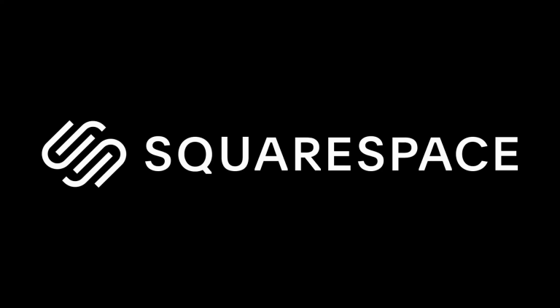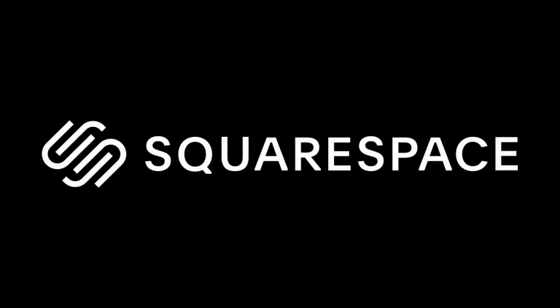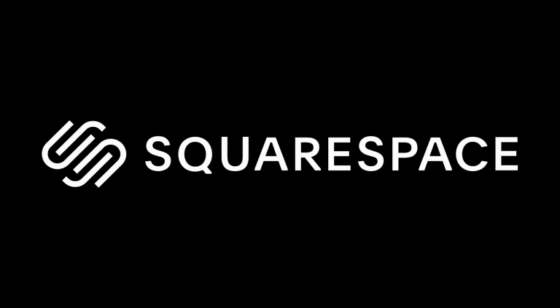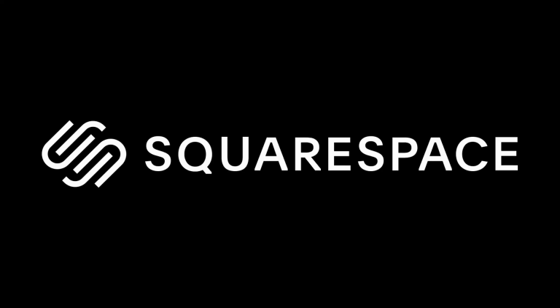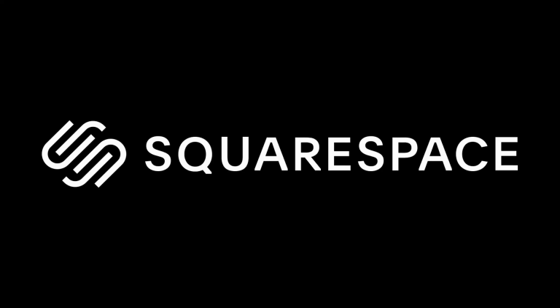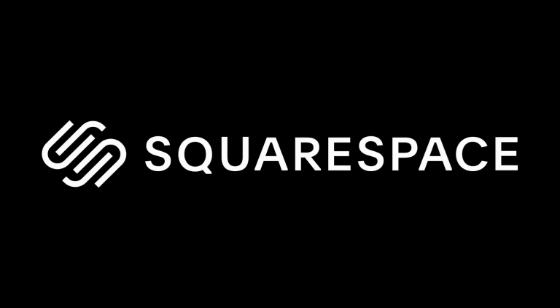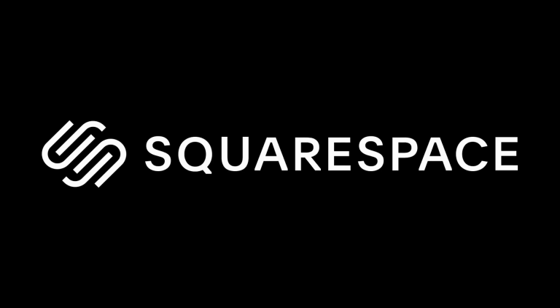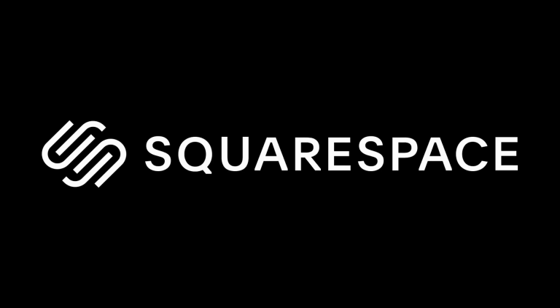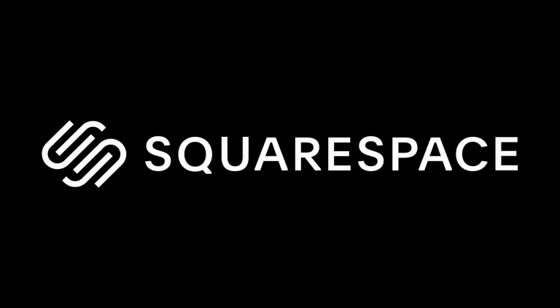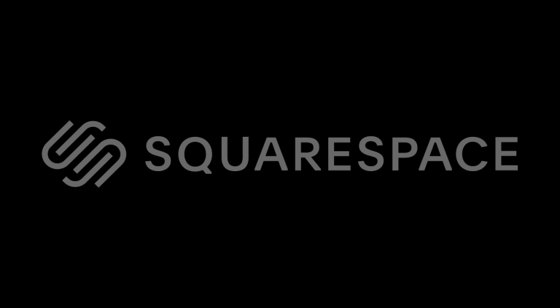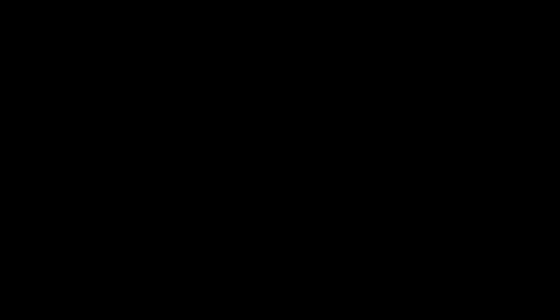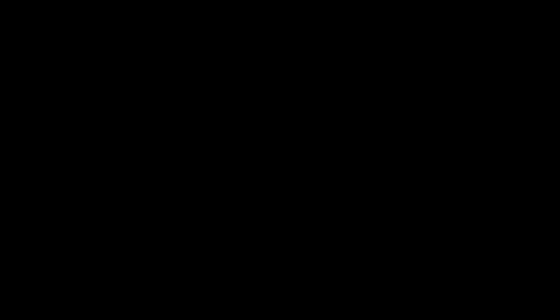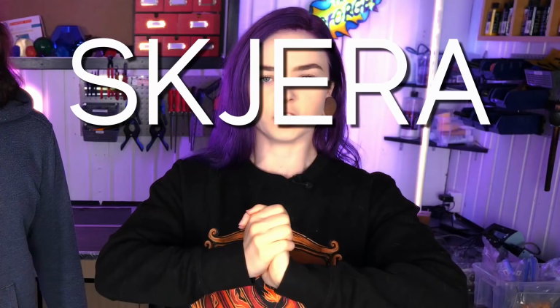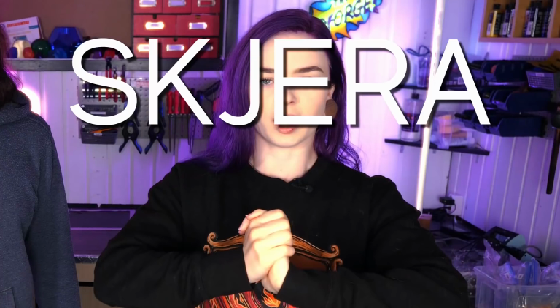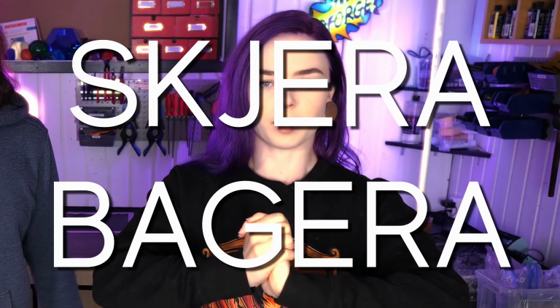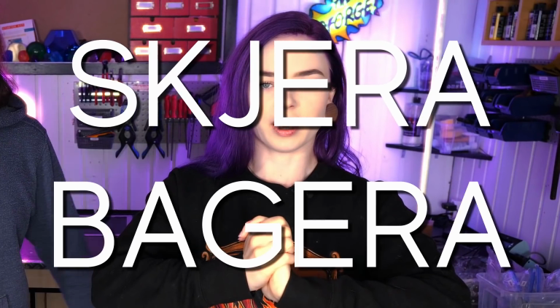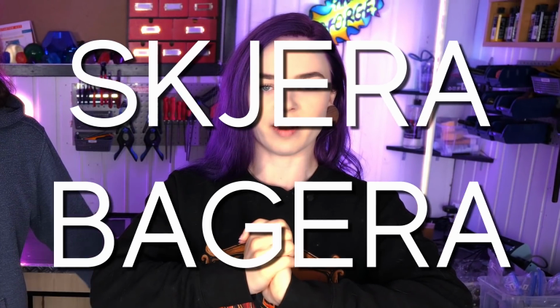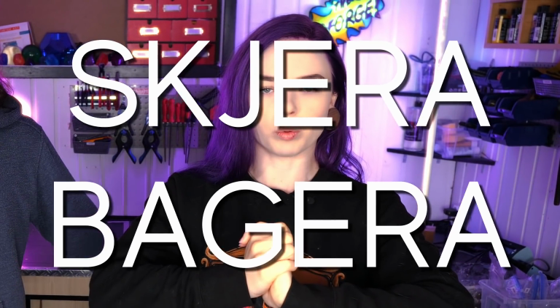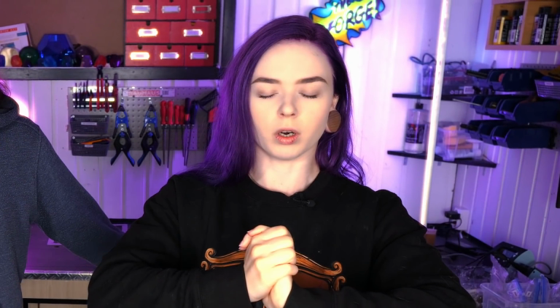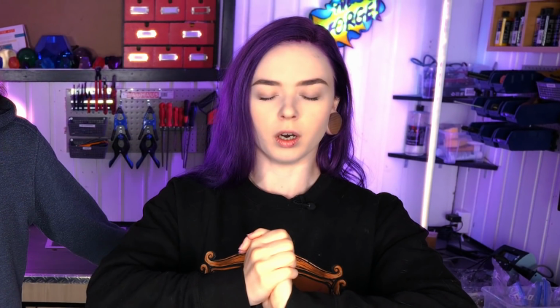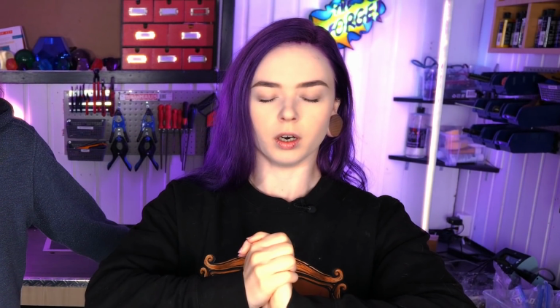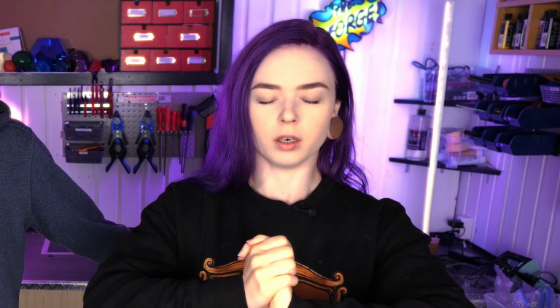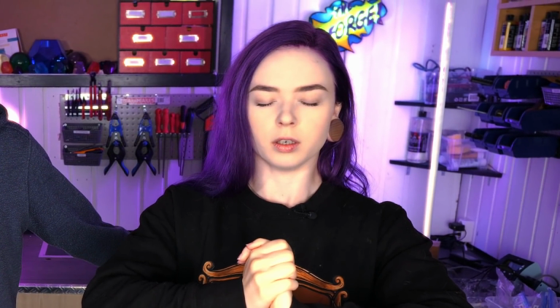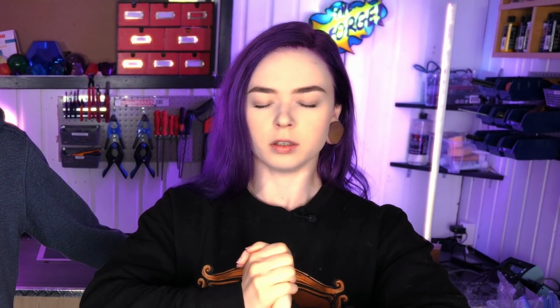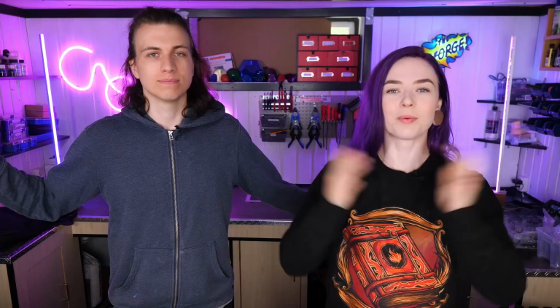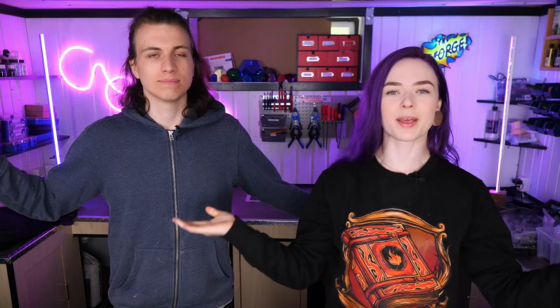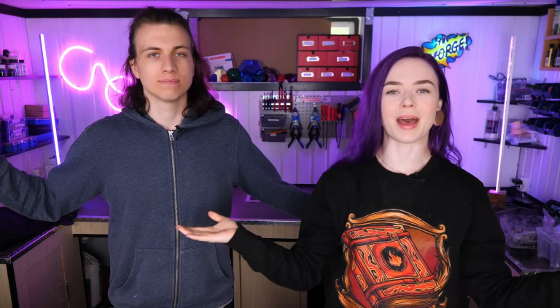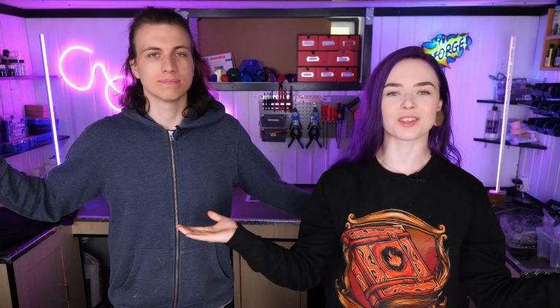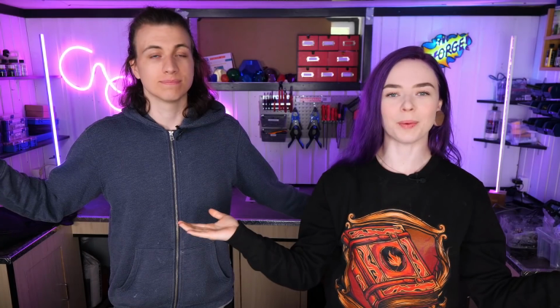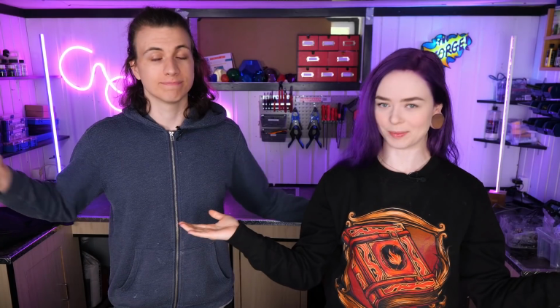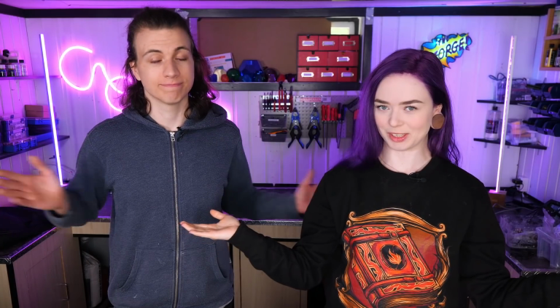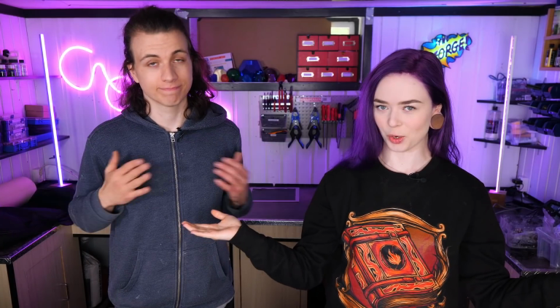This video was sponsored by Squarespace. Shara Bagheera, everyone. Welcome back to The Basement Show.